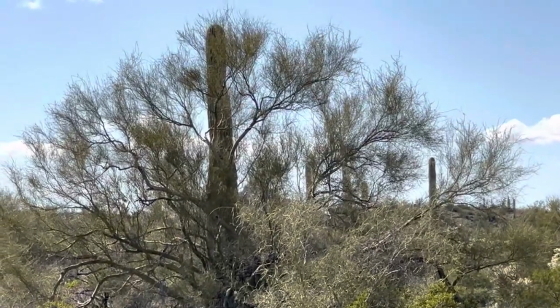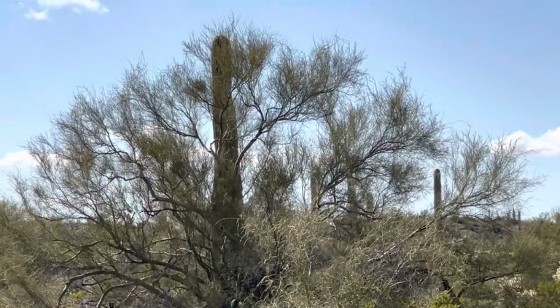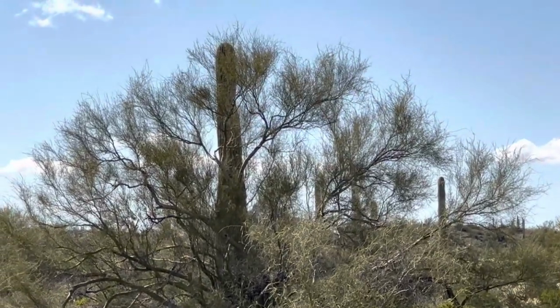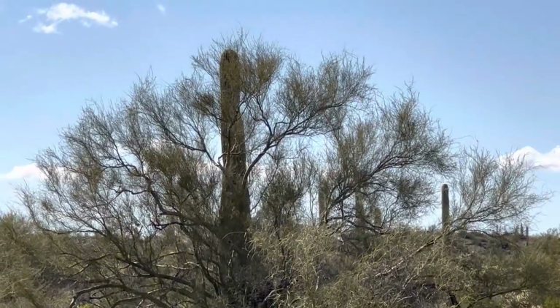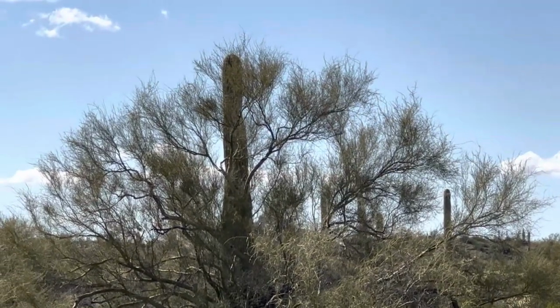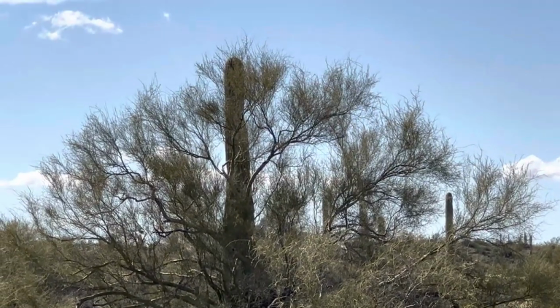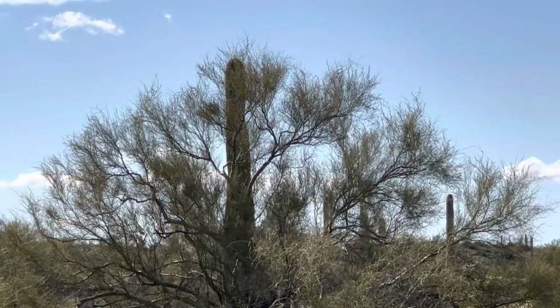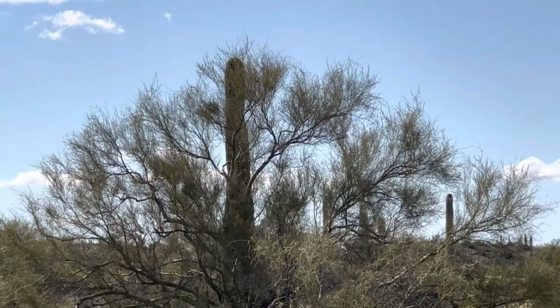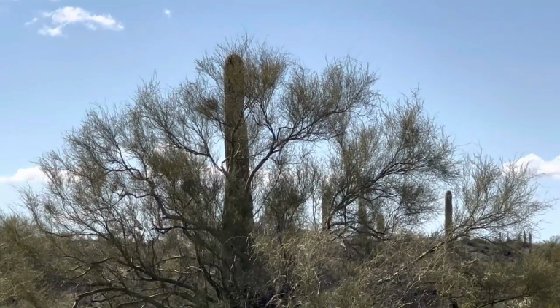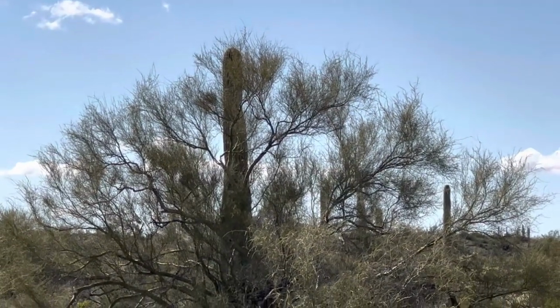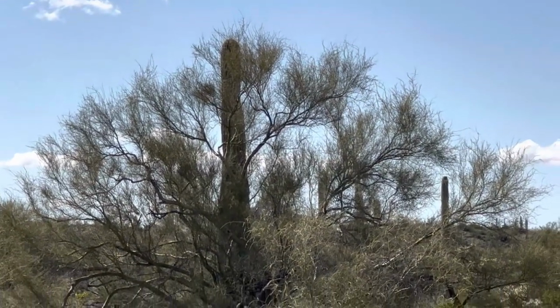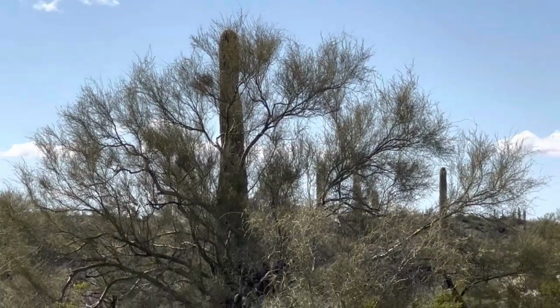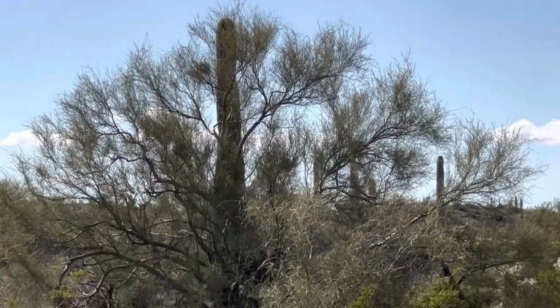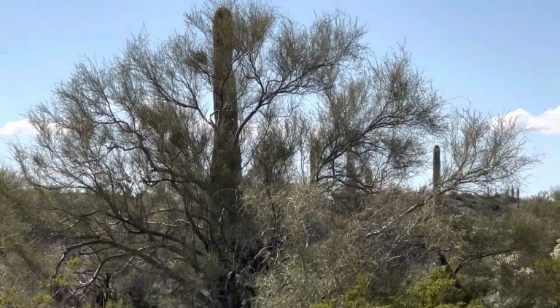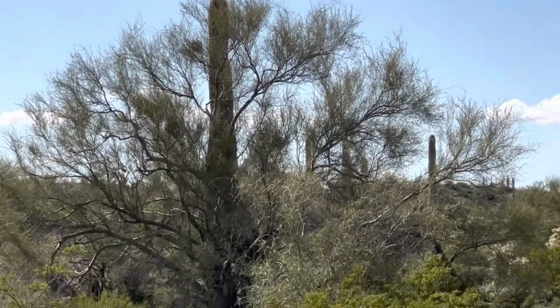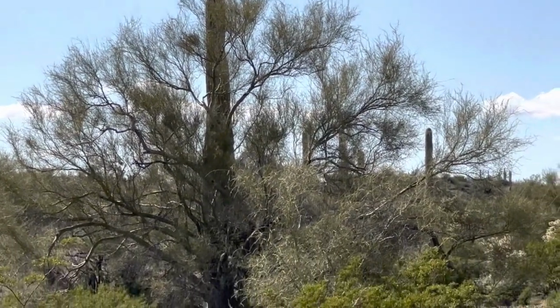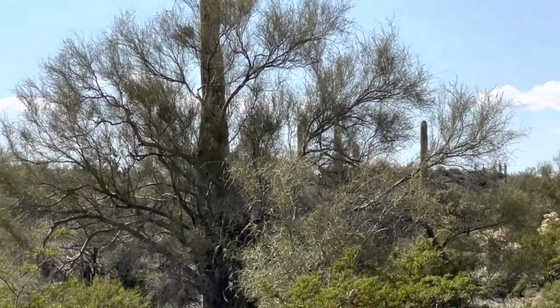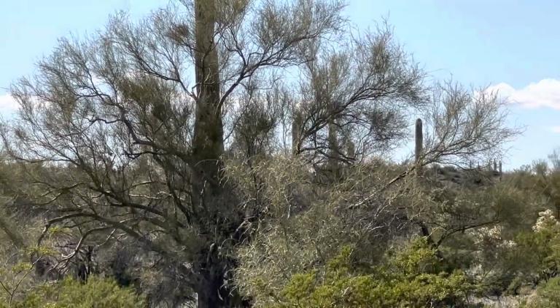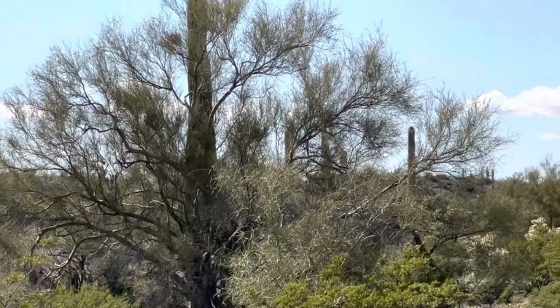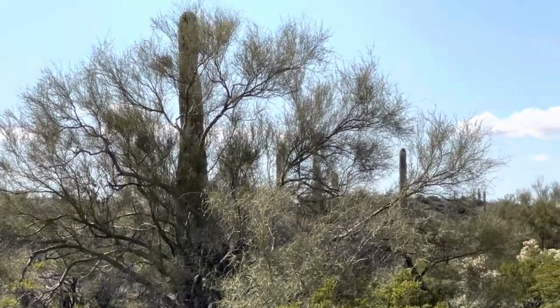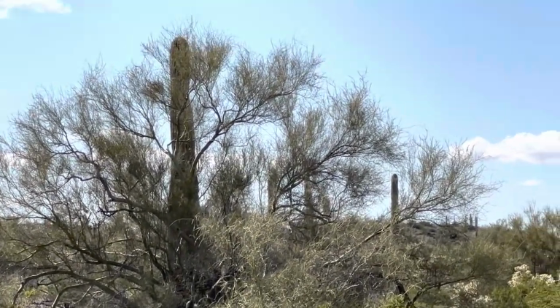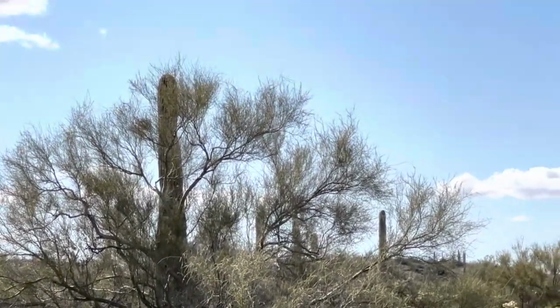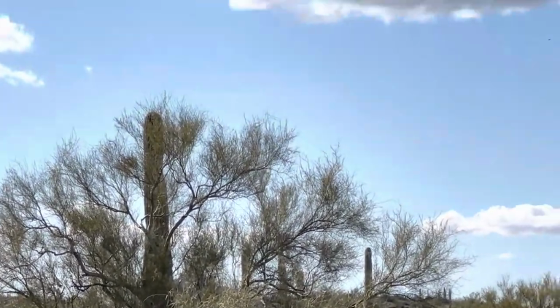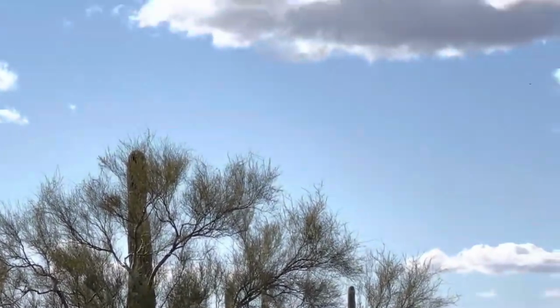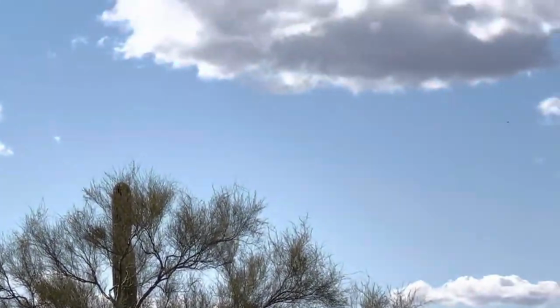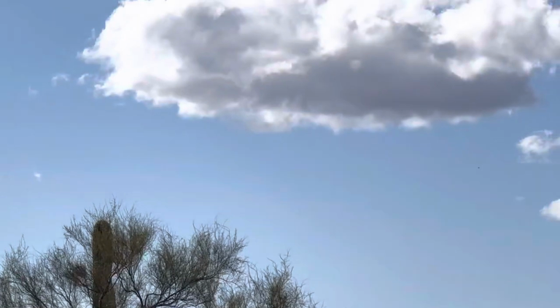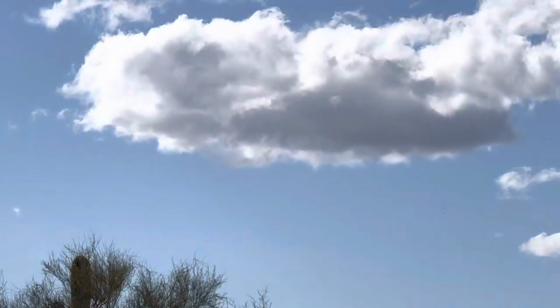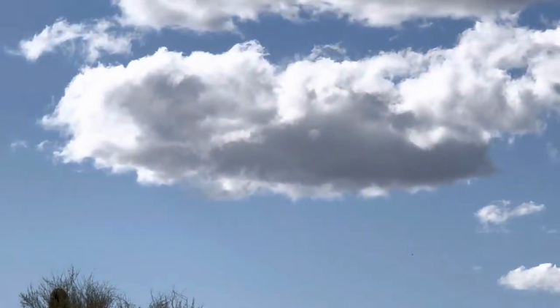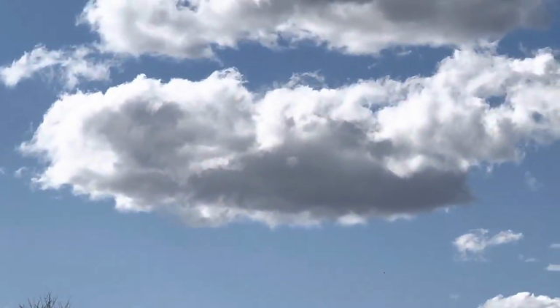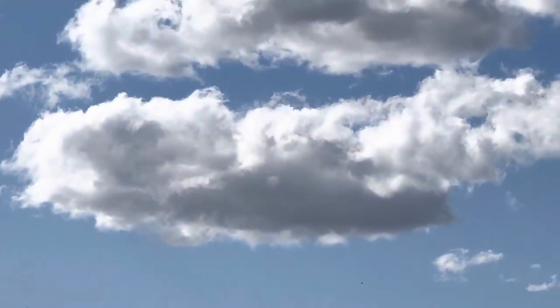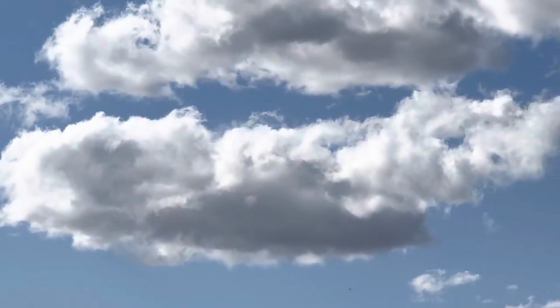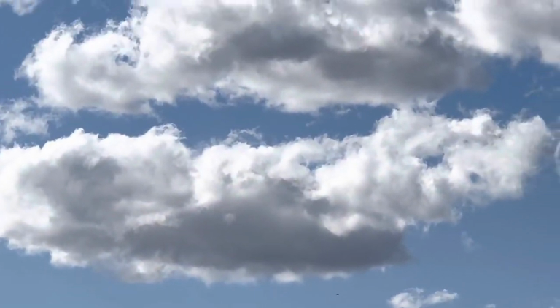There's a saguaro growing inside a tree. The clouds are beautiful today.